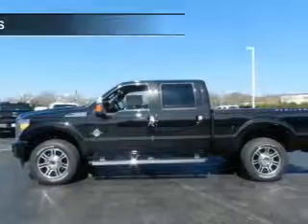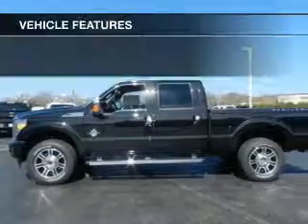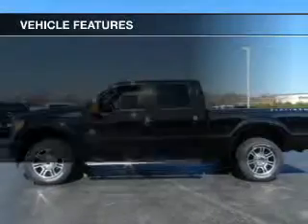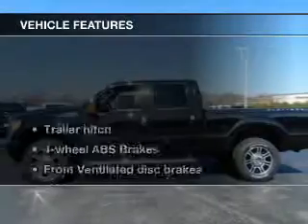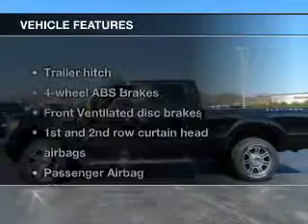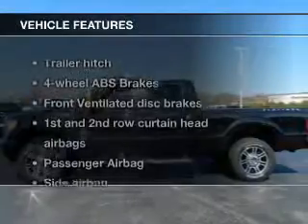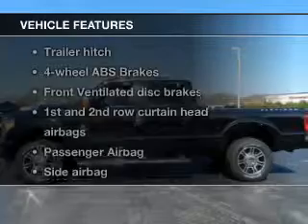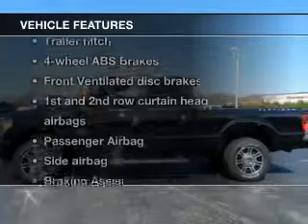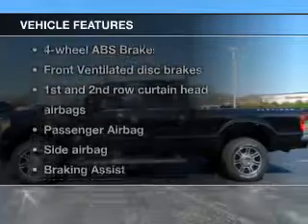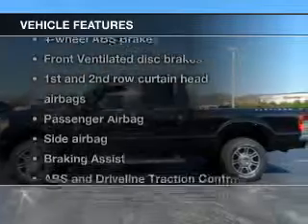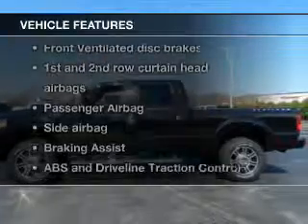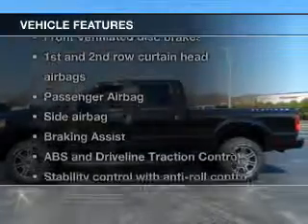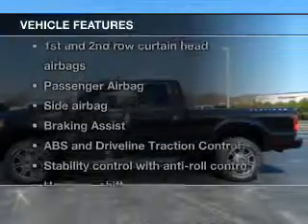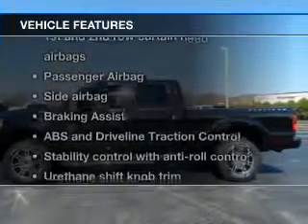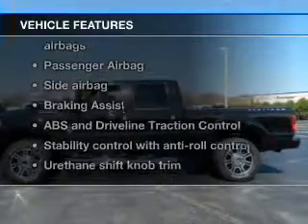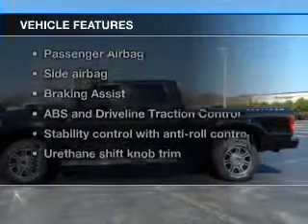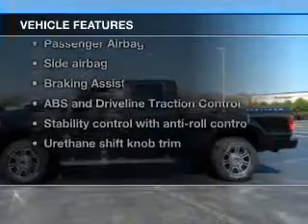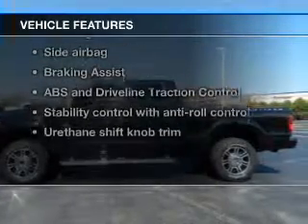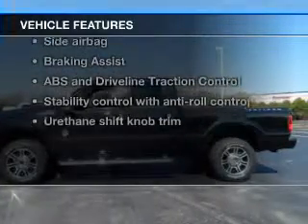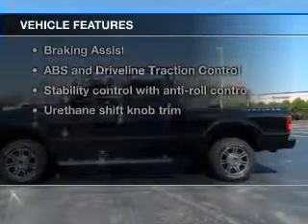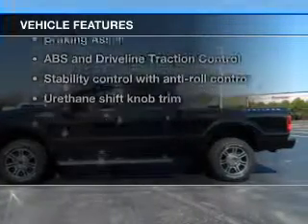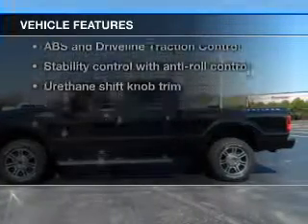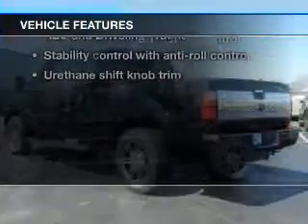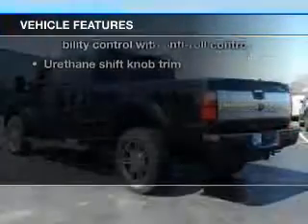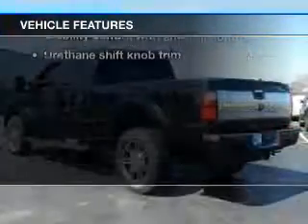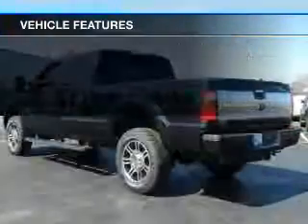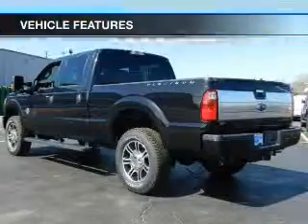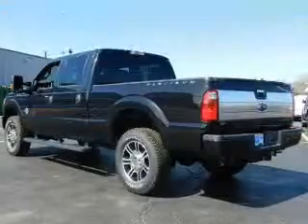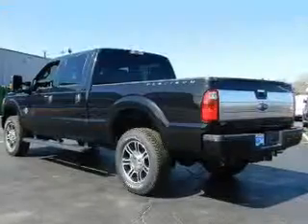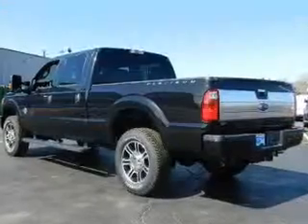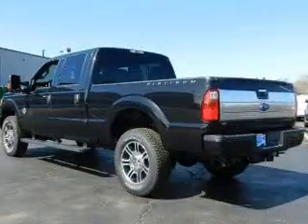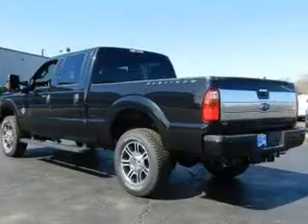And with these notable features, you won't want to miss out on the opportunity to own this amazing ride. Power steering.